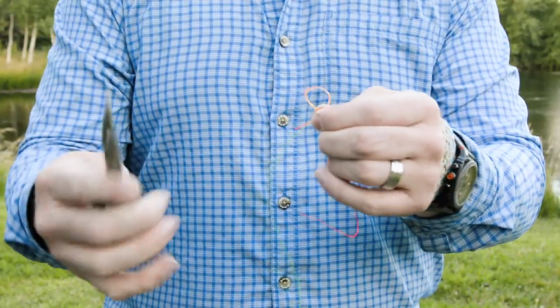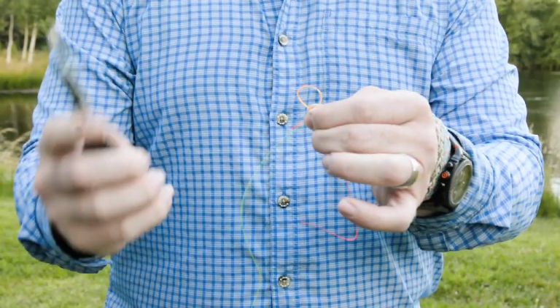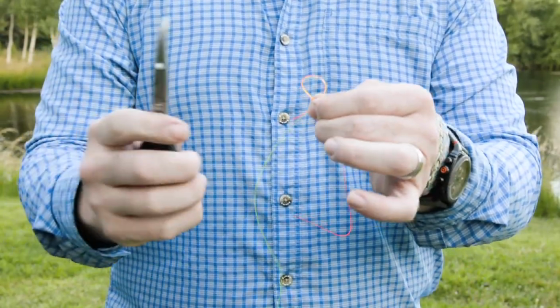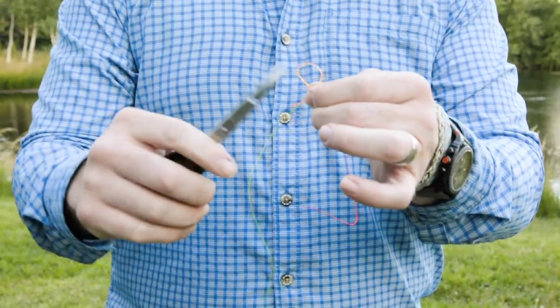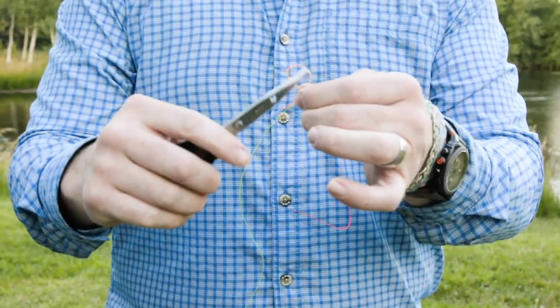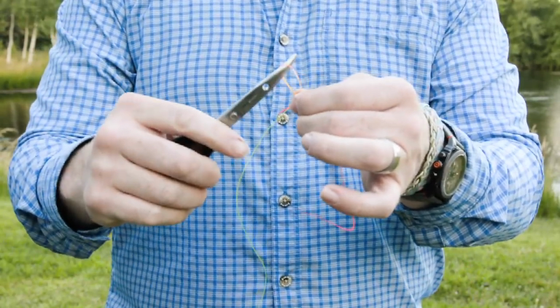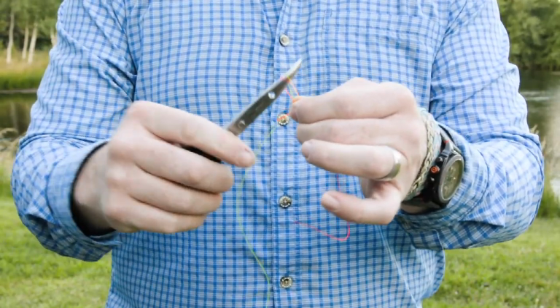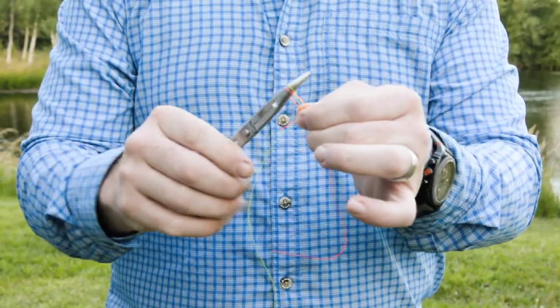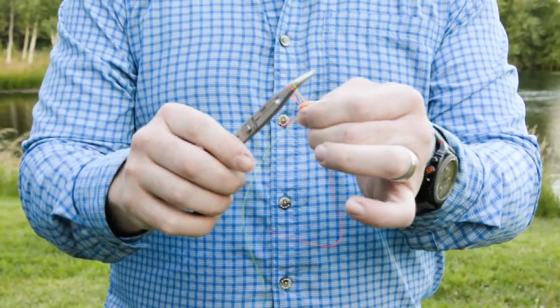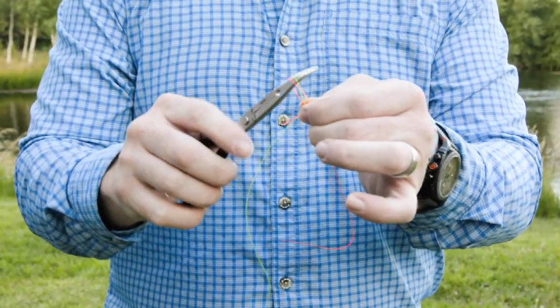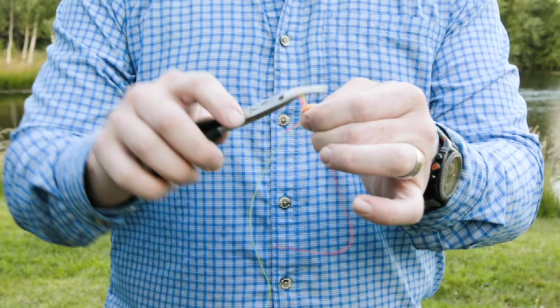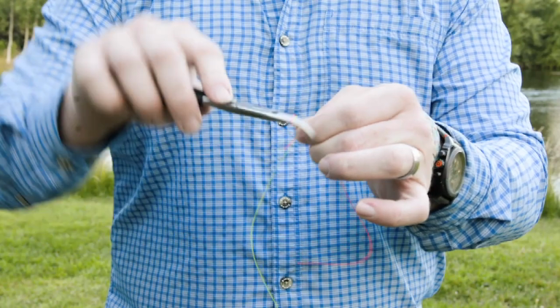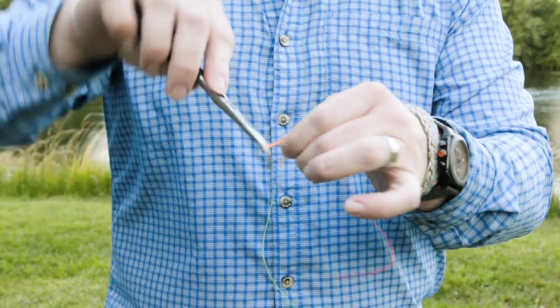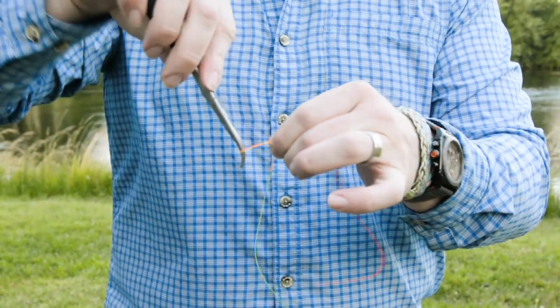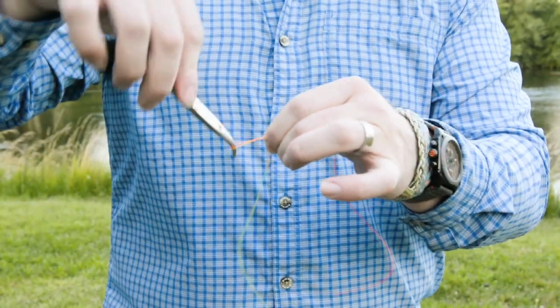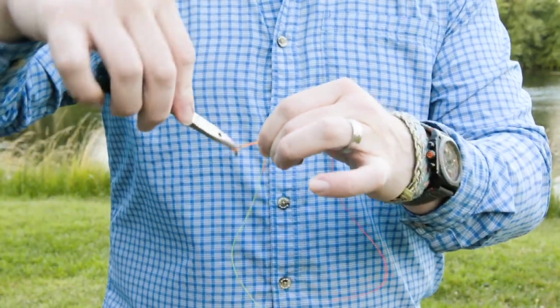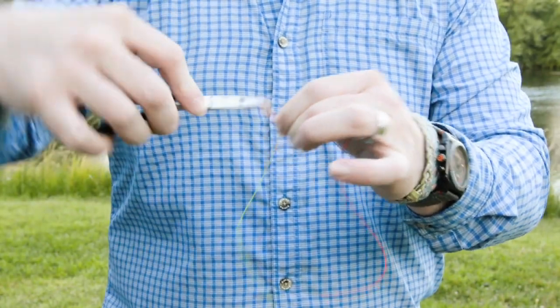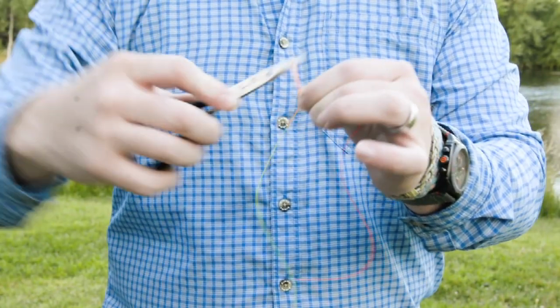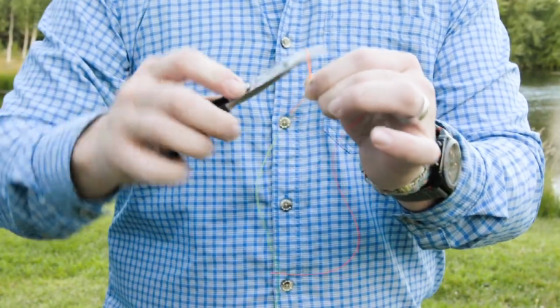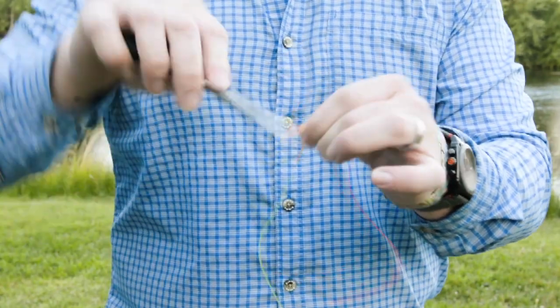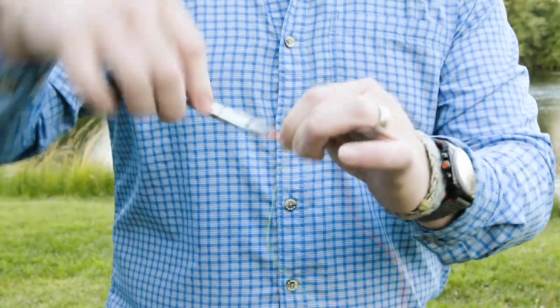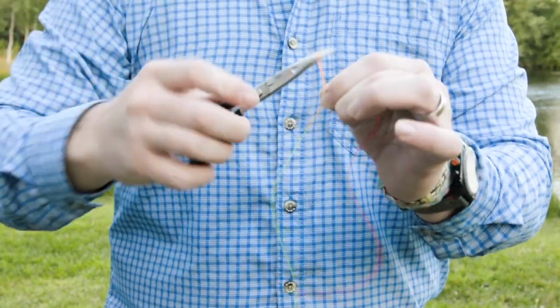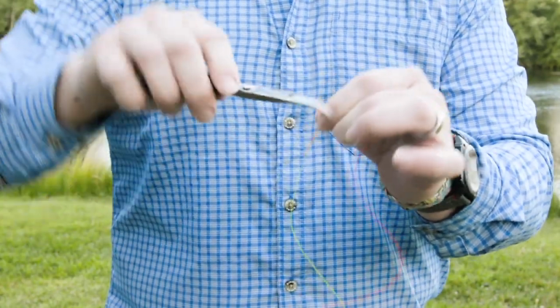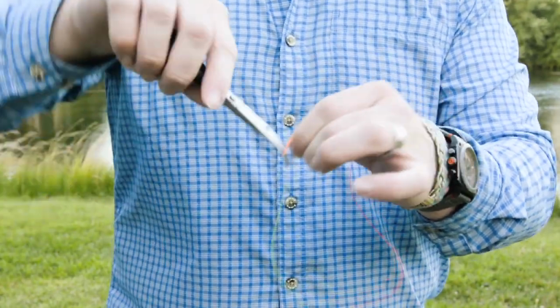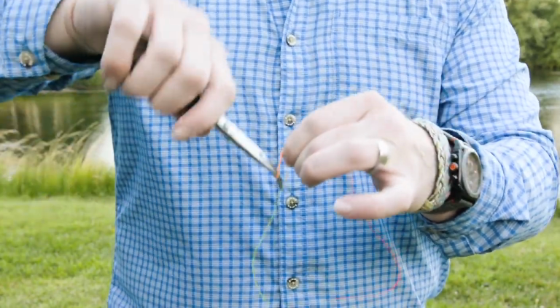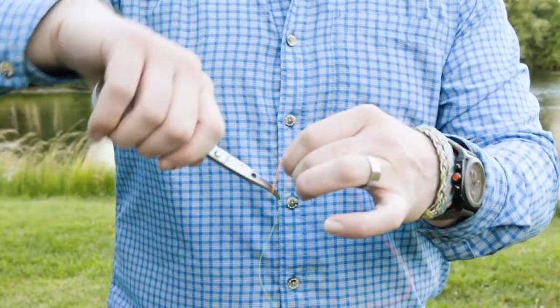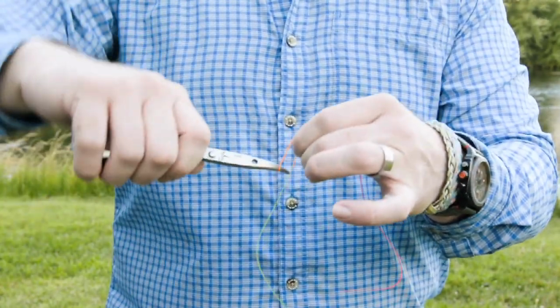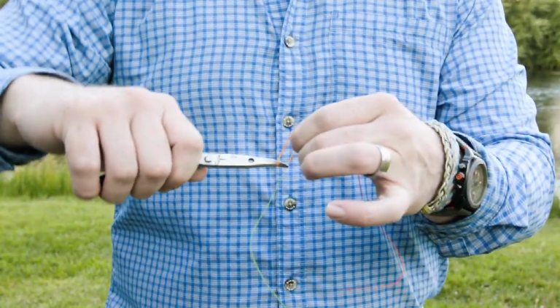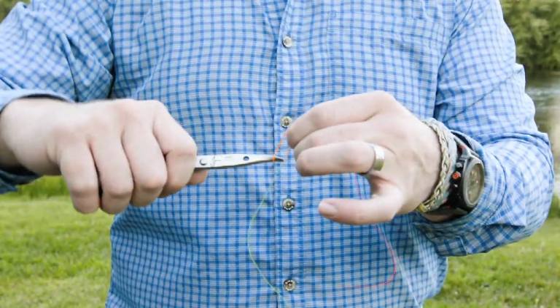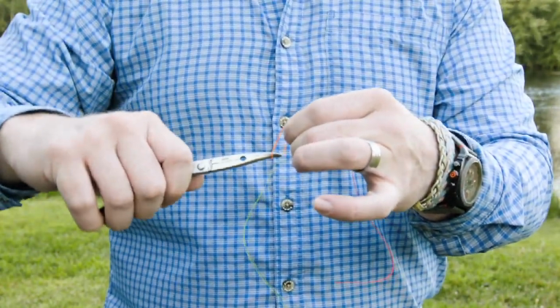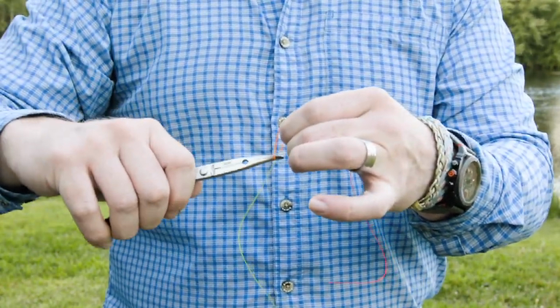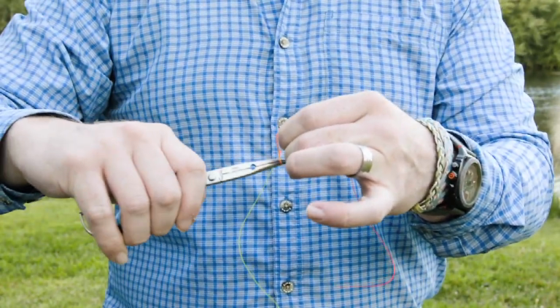What I'm going to do is insert my hemostats into the loop. I'm going to twist one, two, three times.